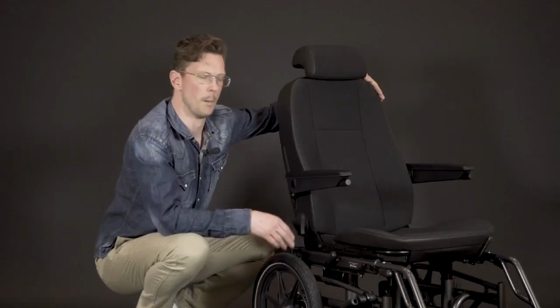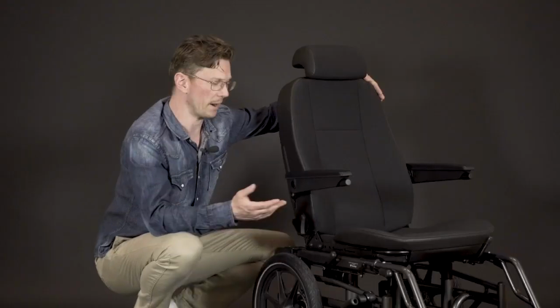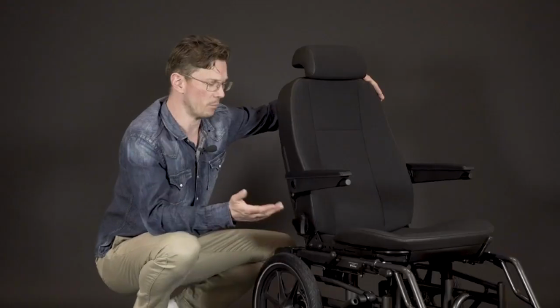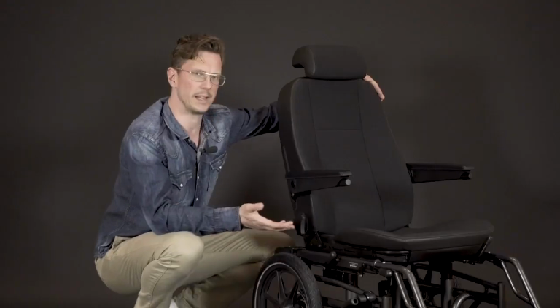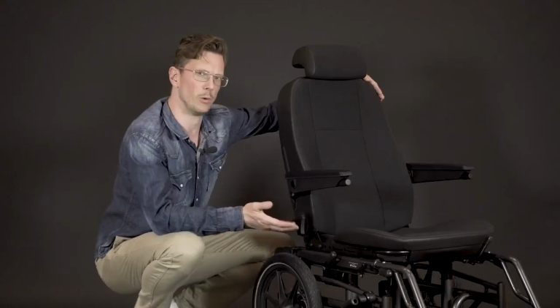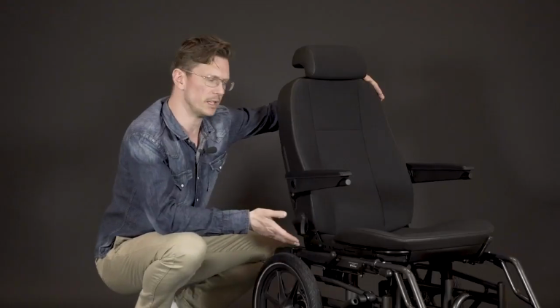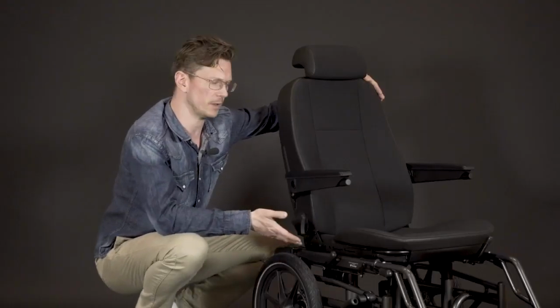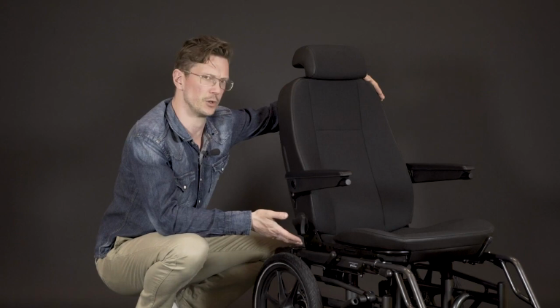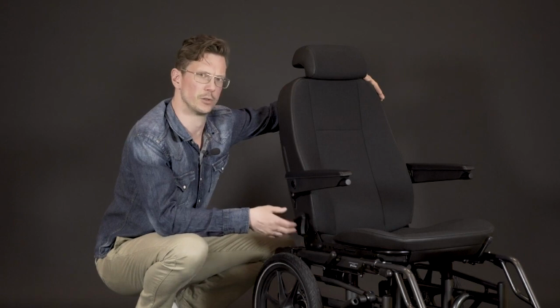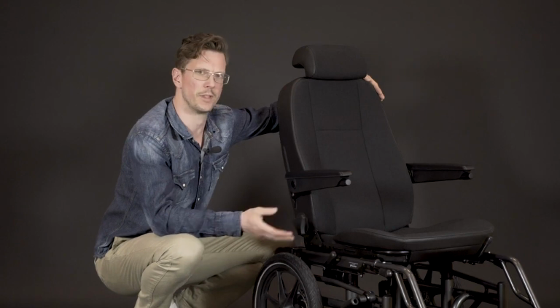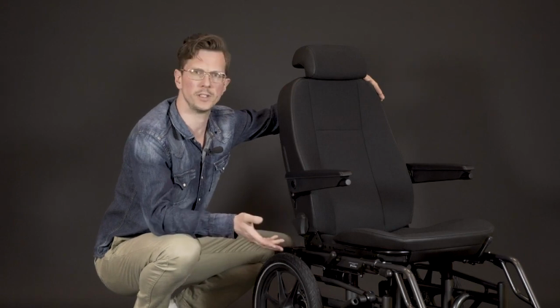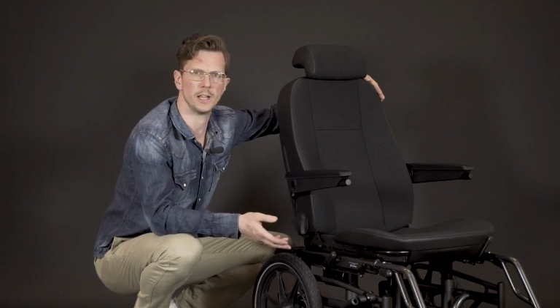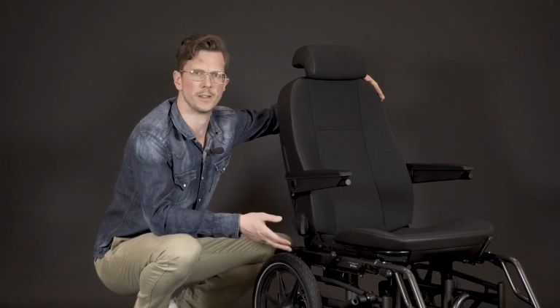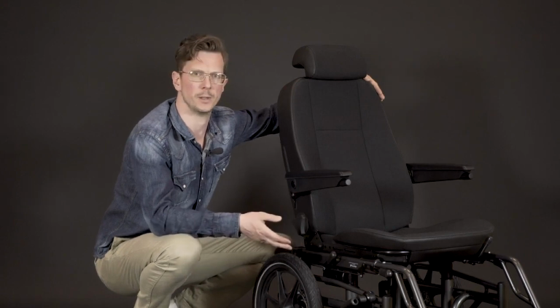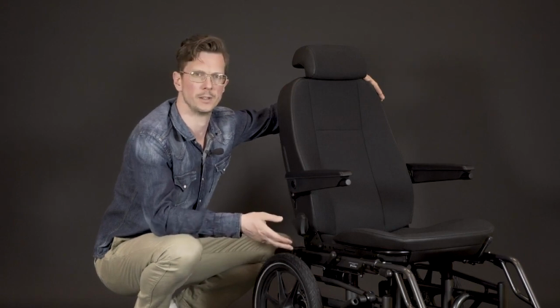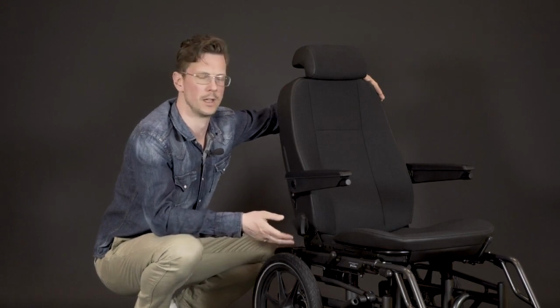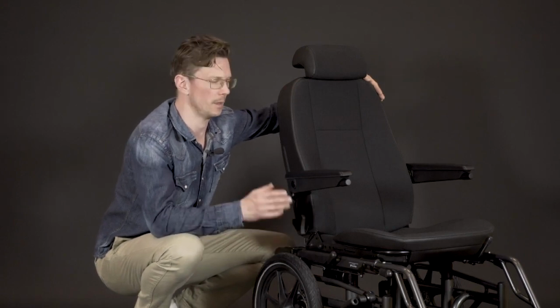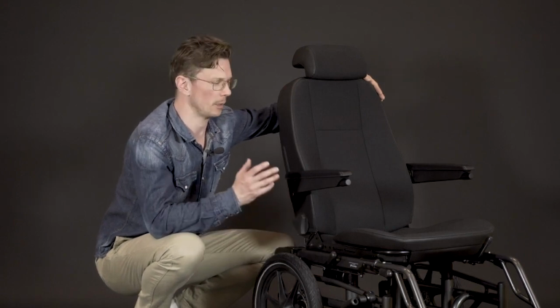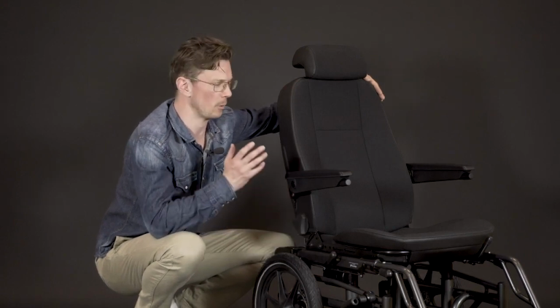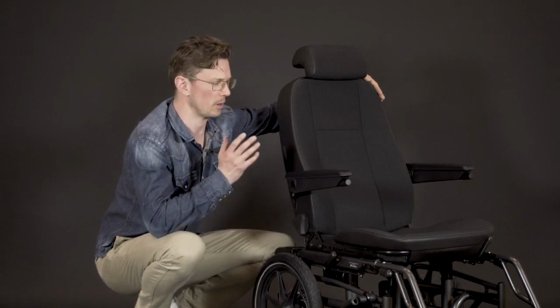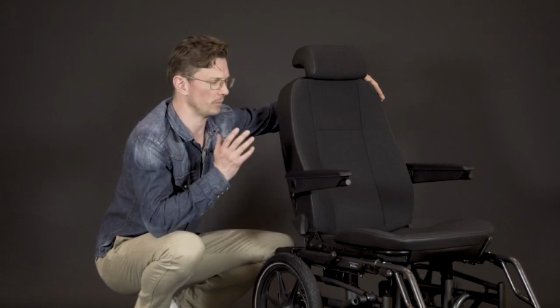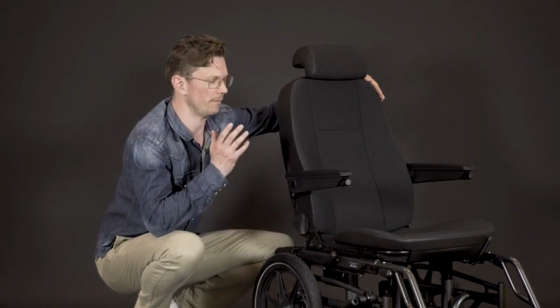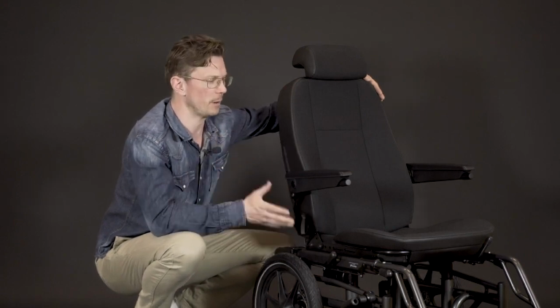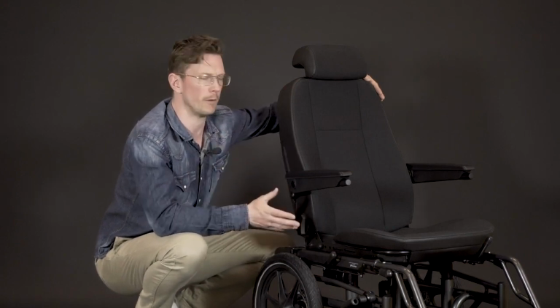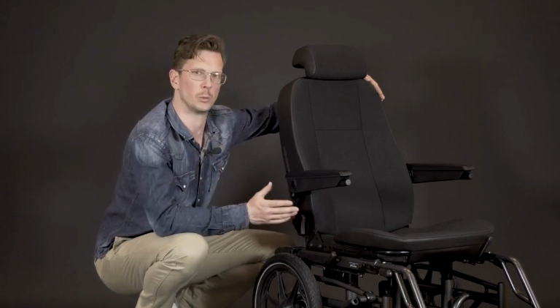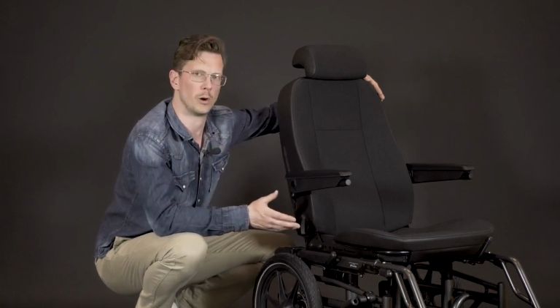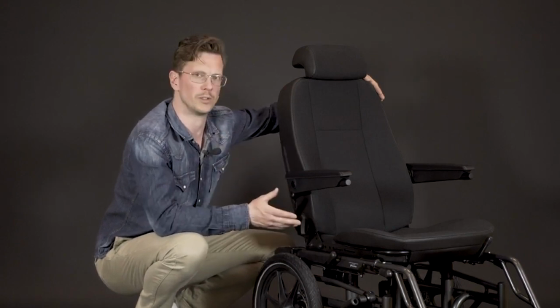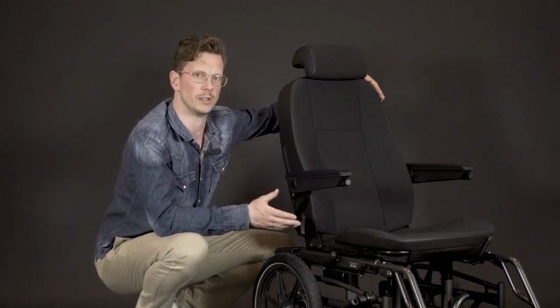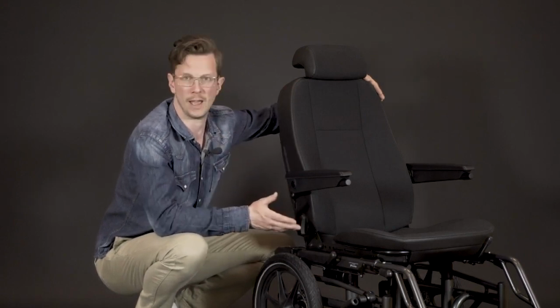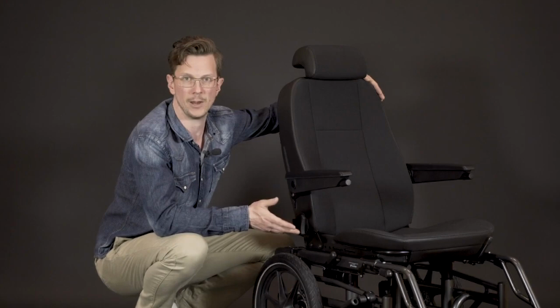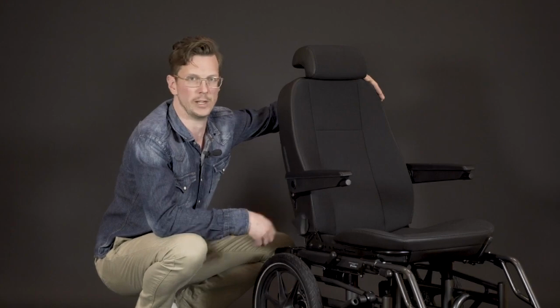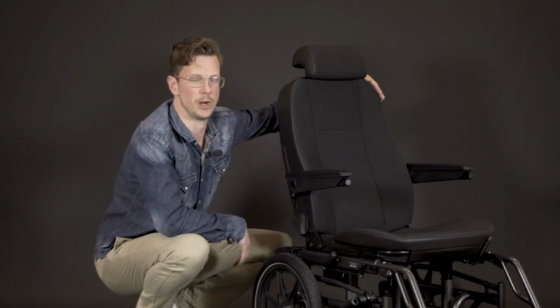By combining all these features with our seating accessories, the Koroni becomes a very comfortable car seat and wheelchair.